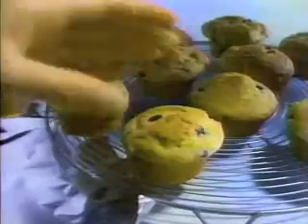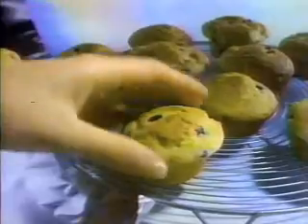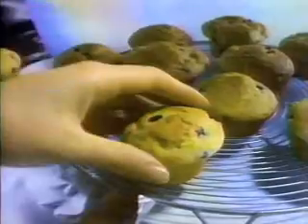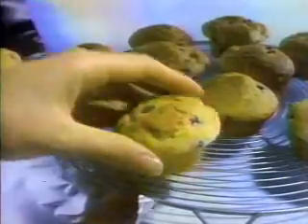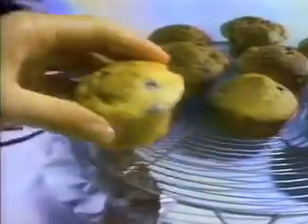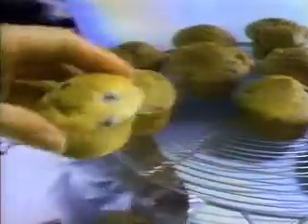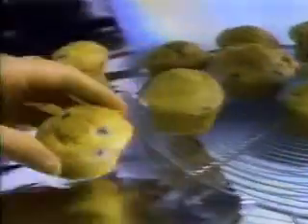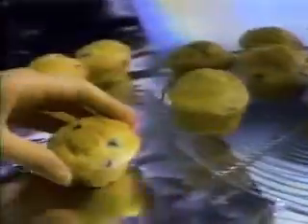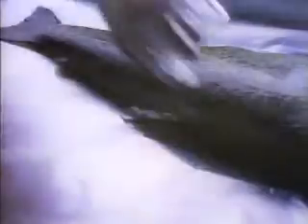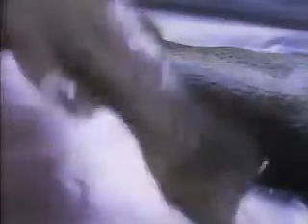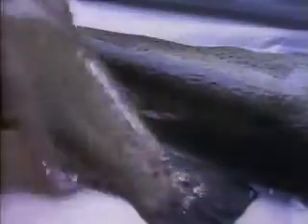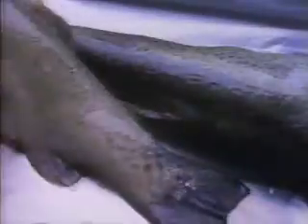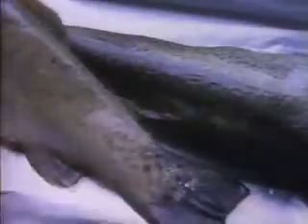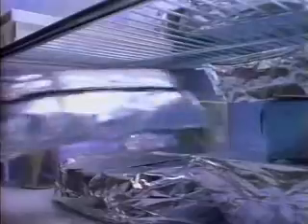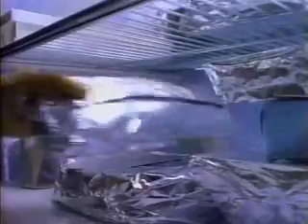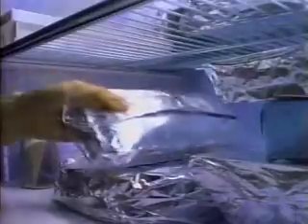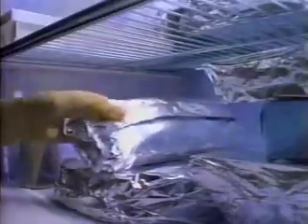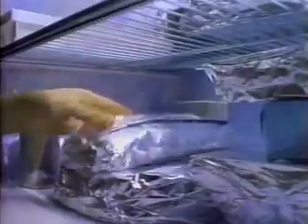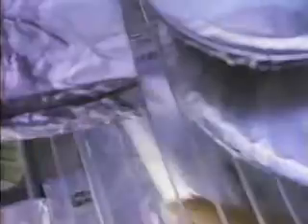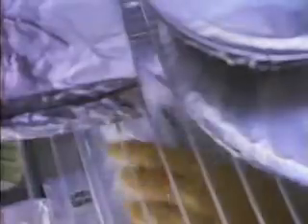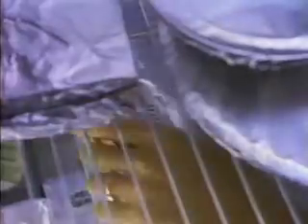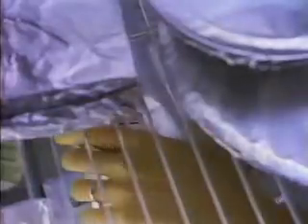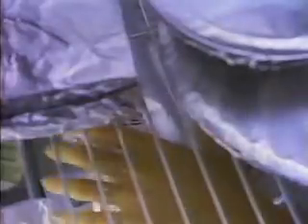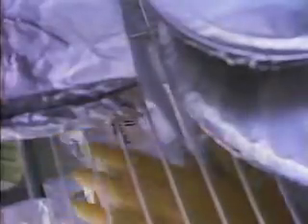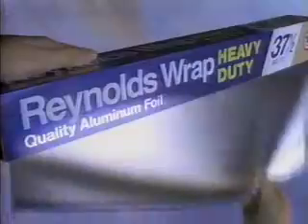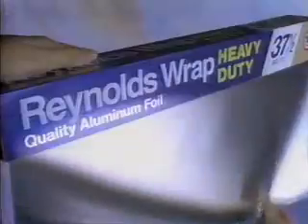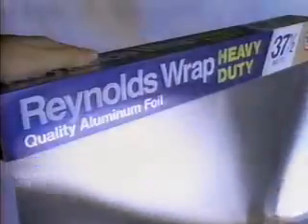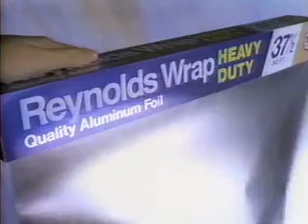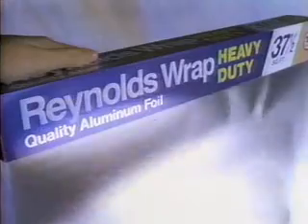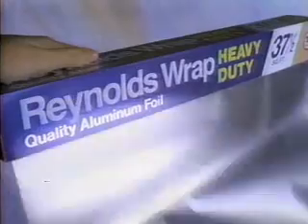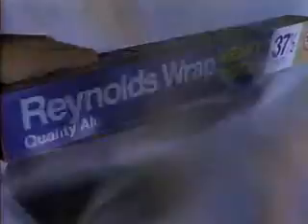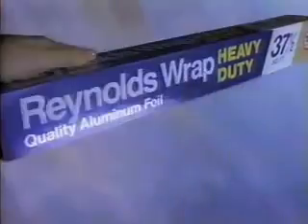When you cook a batch, get a catch. To freeze a lot, just keep this thought: use Reynolds Wrap to freeze.